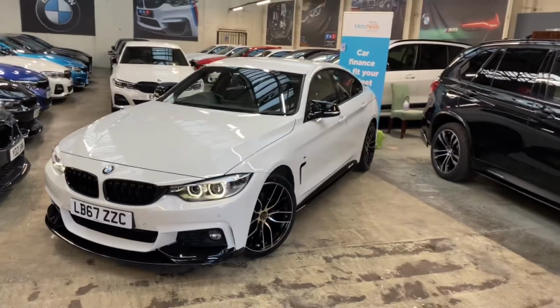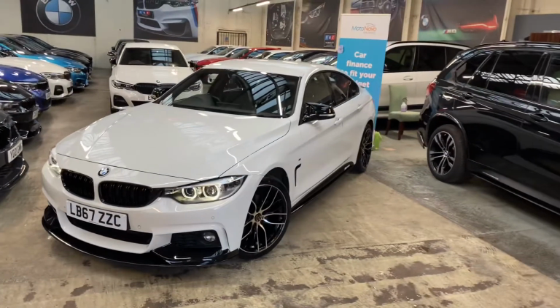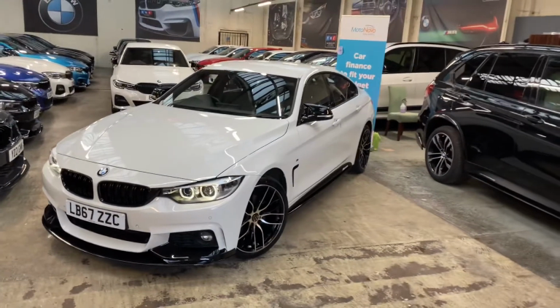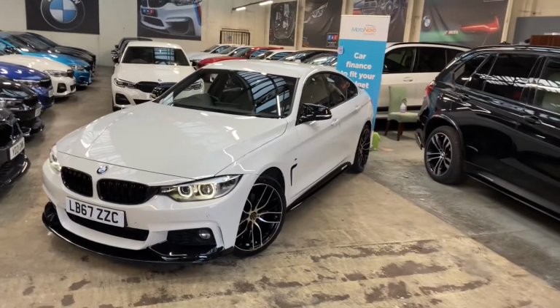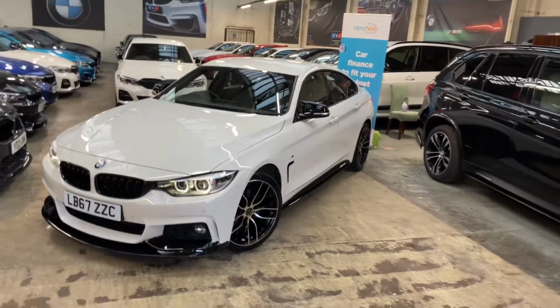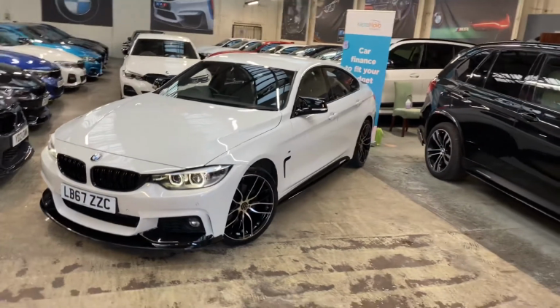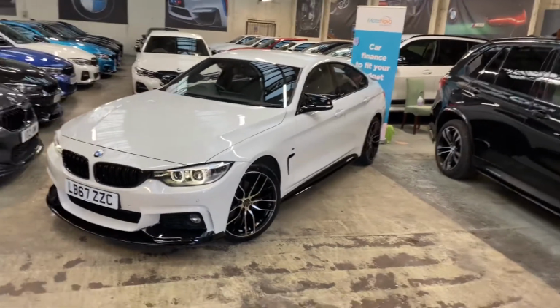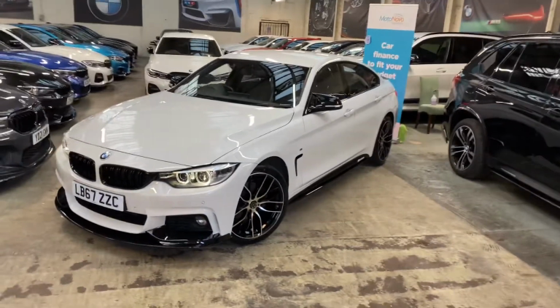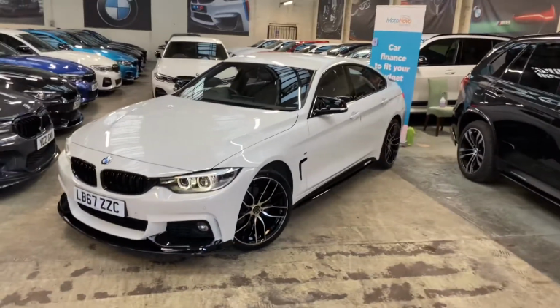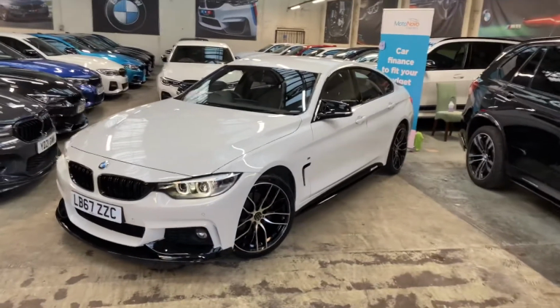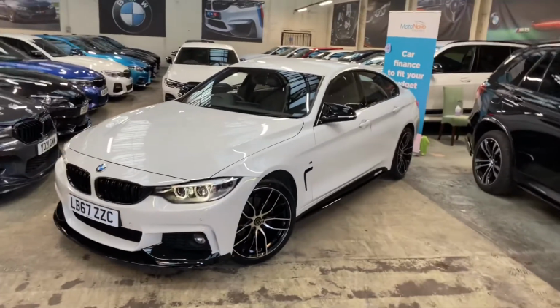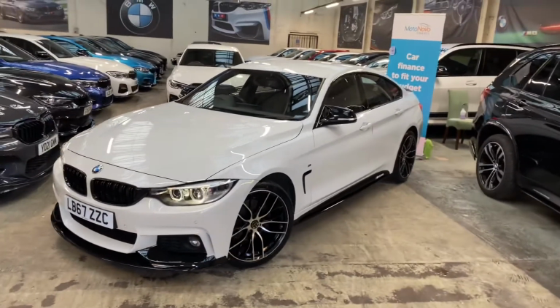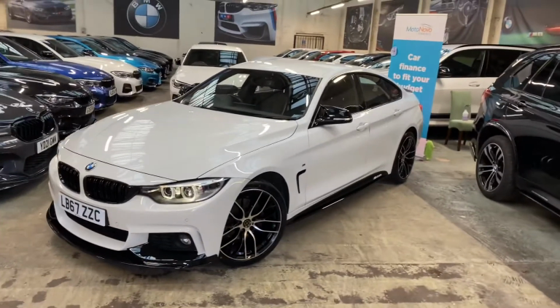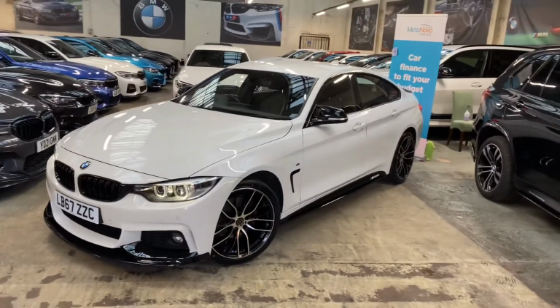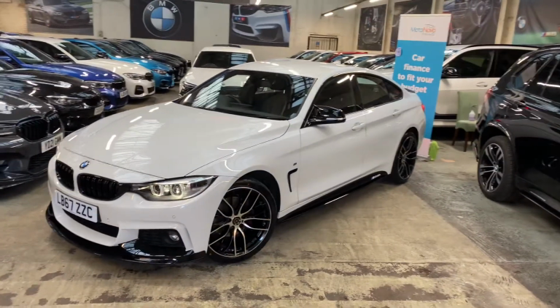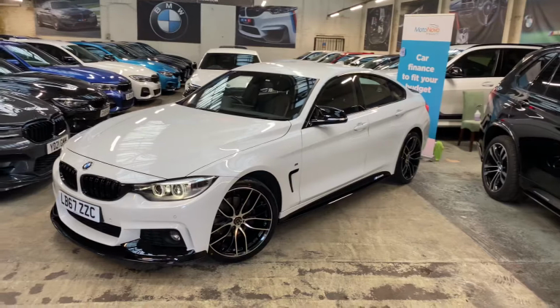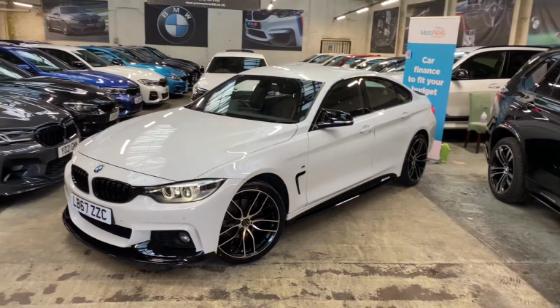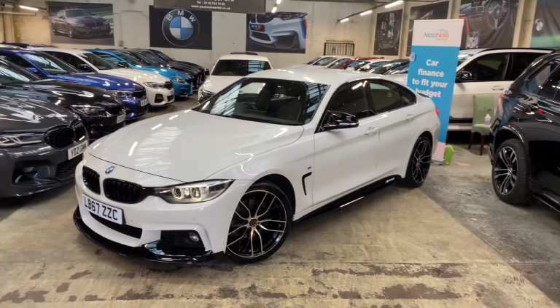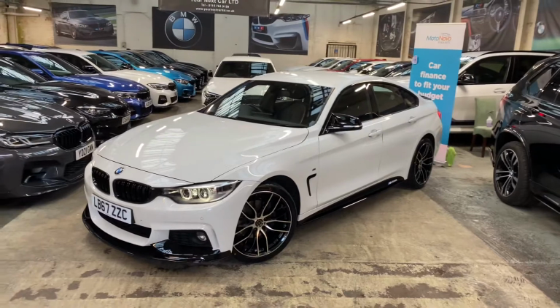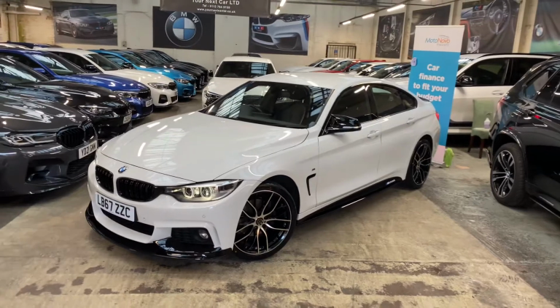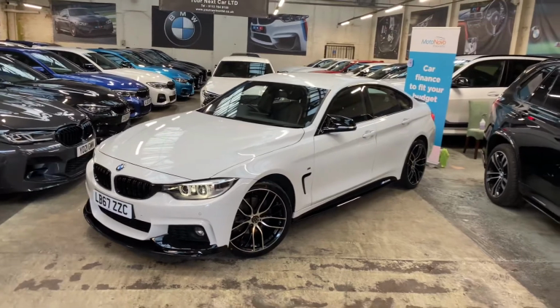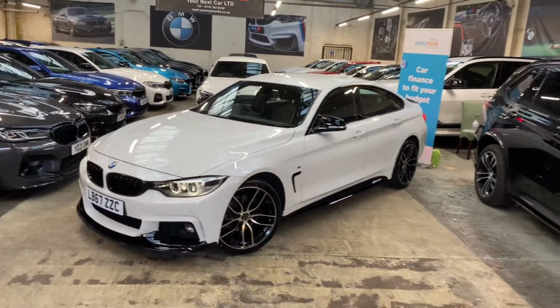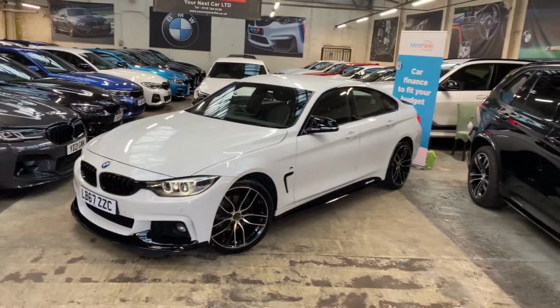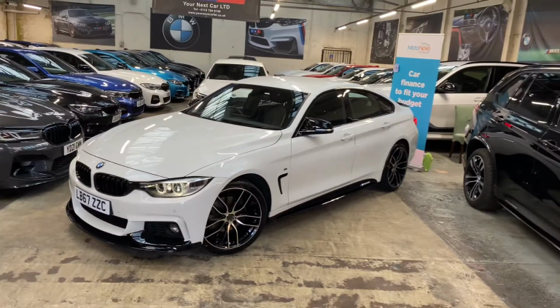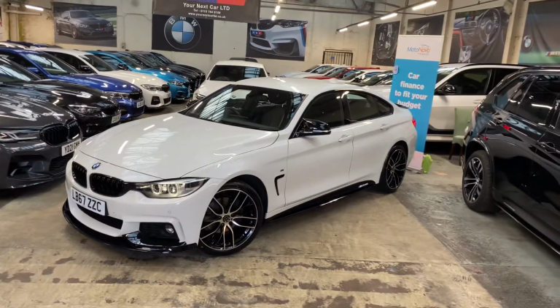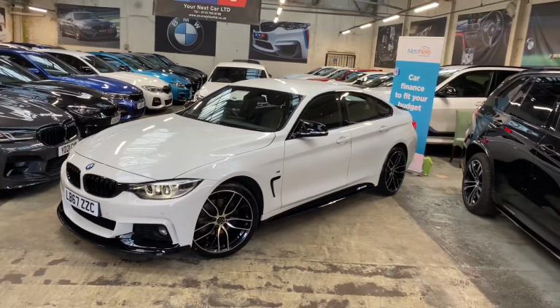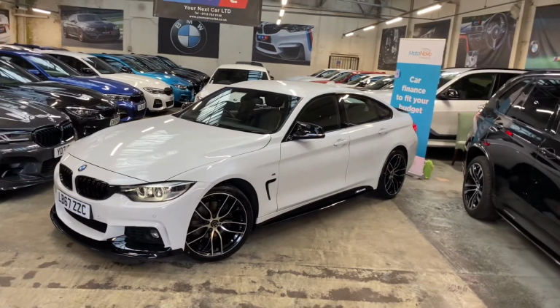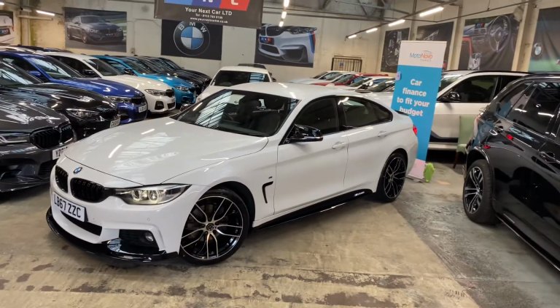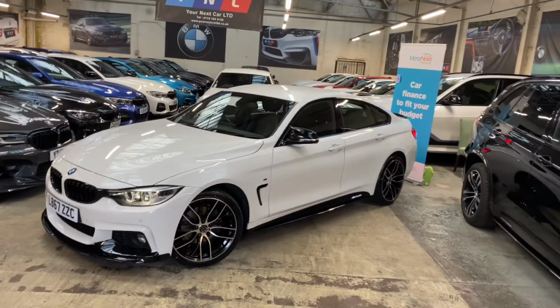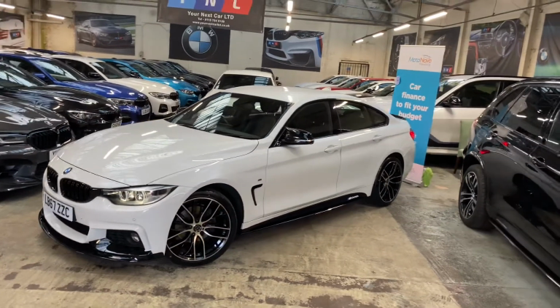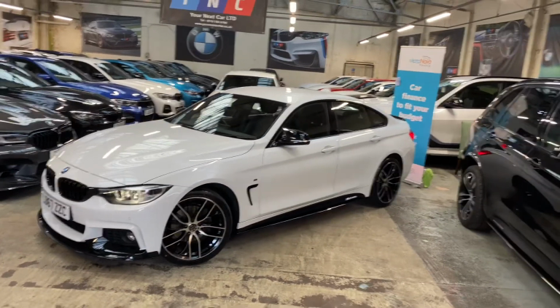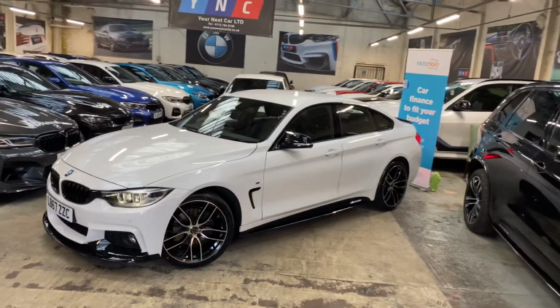Hello and welcome everyone to the walk around video here at Your Next Car — the 2017 67 Reg 420D M Sport Gran Coupe.